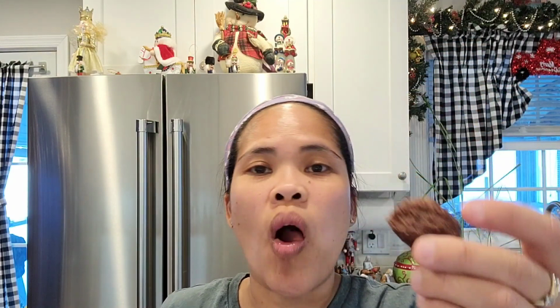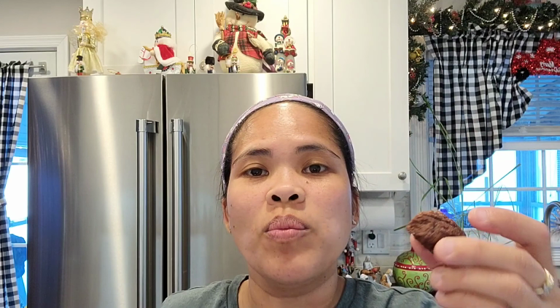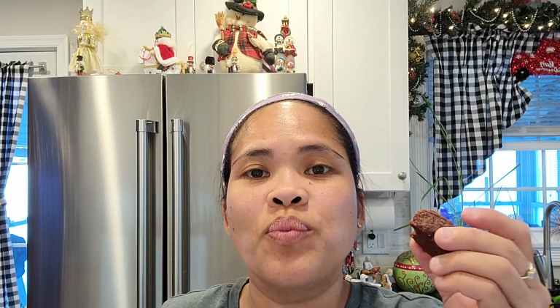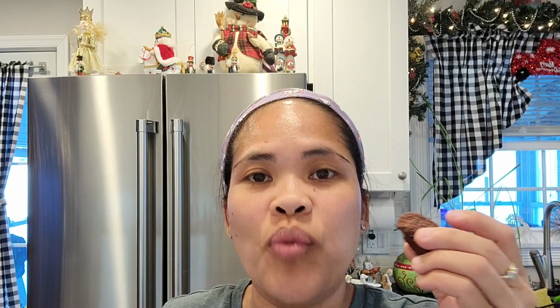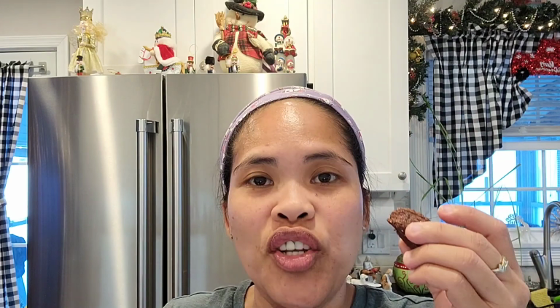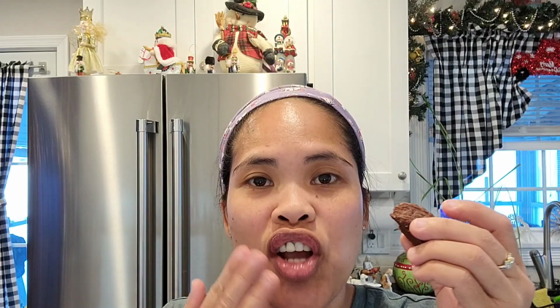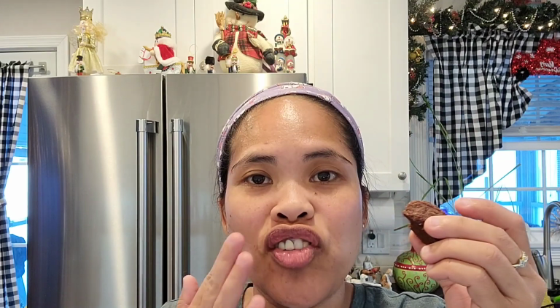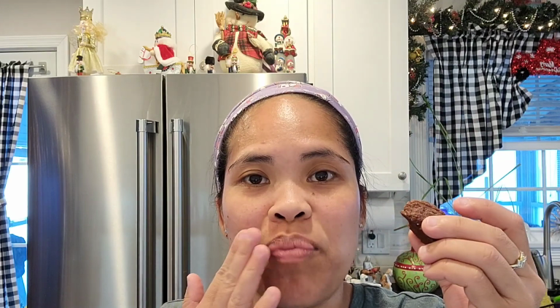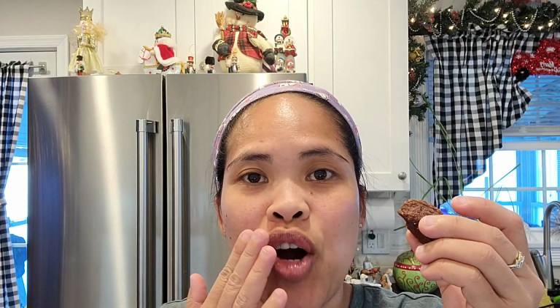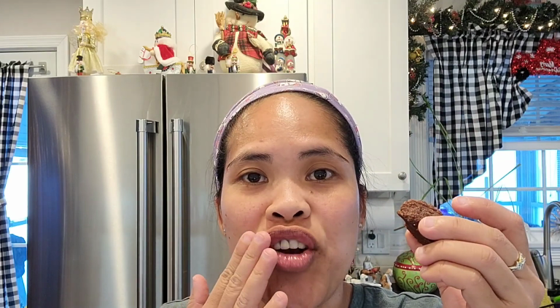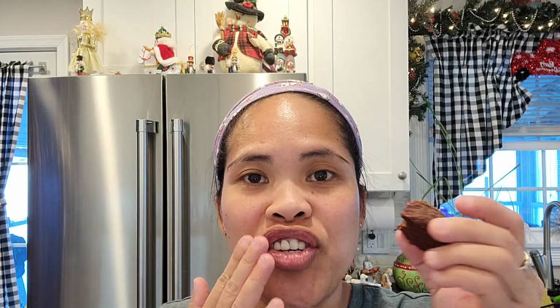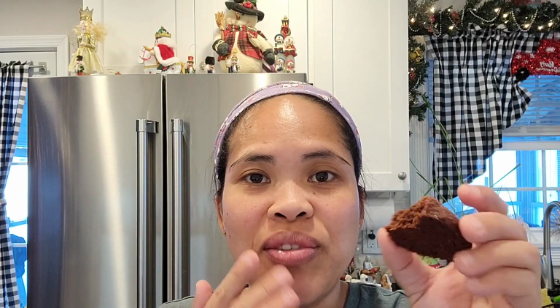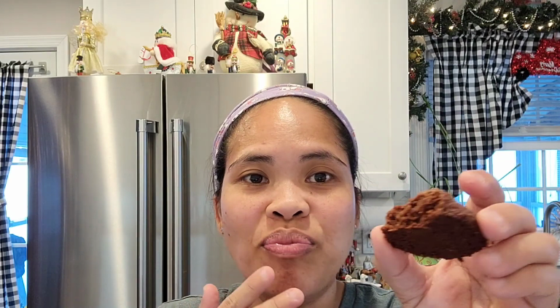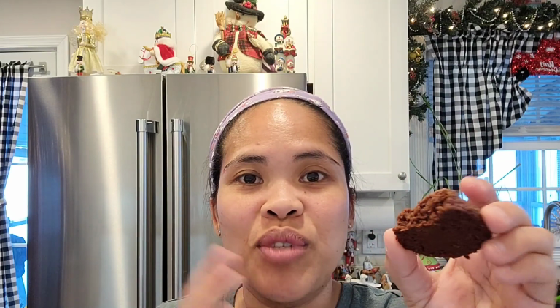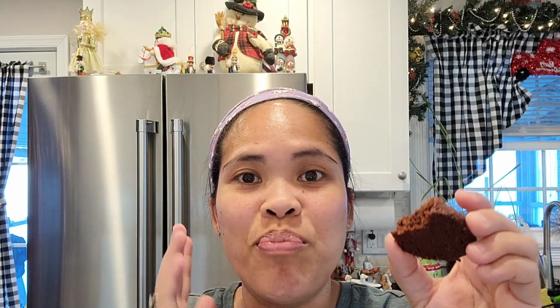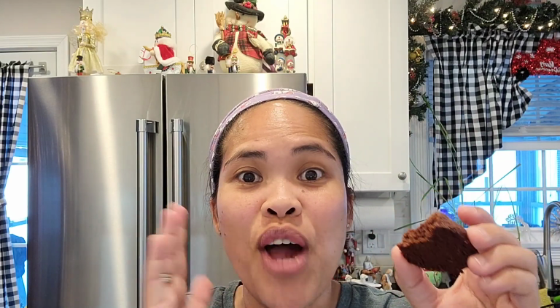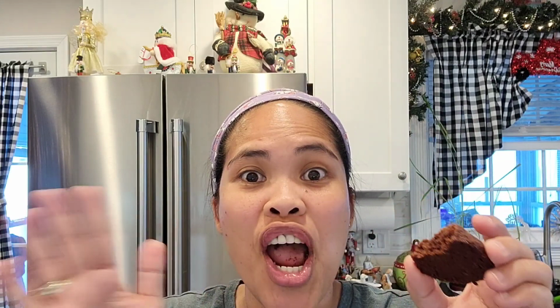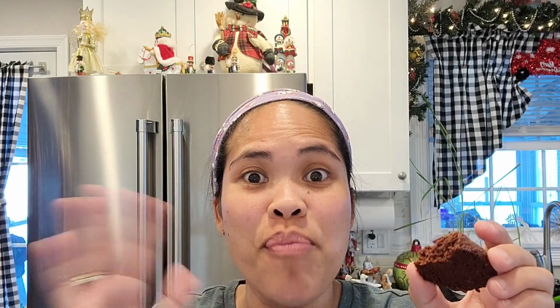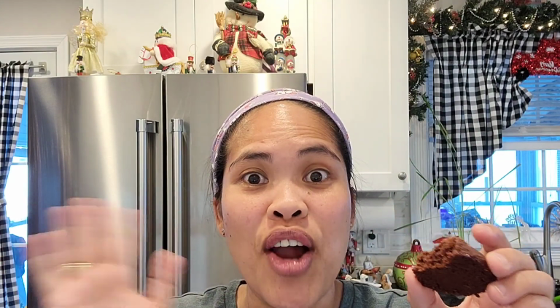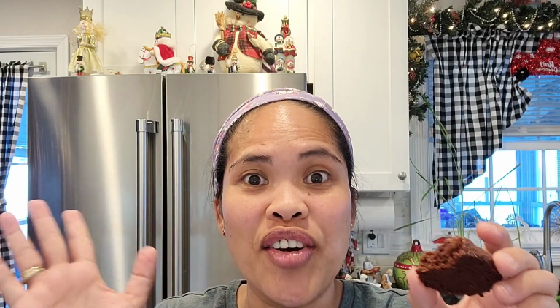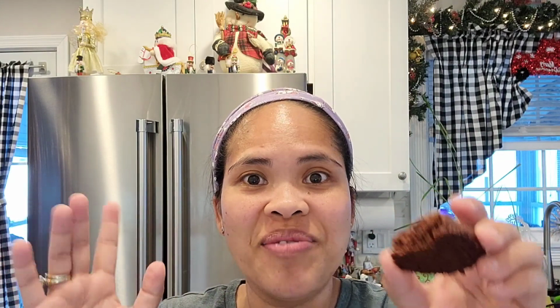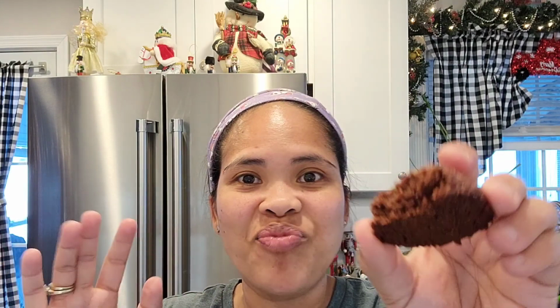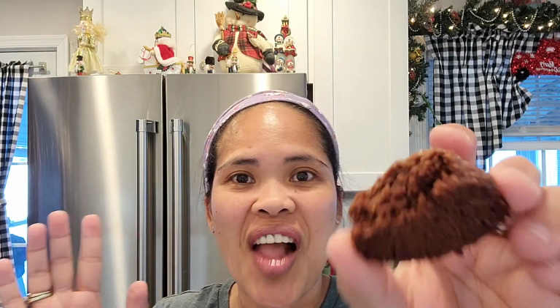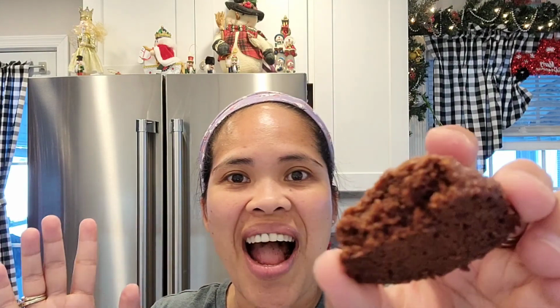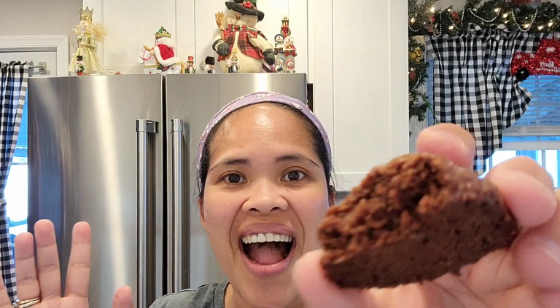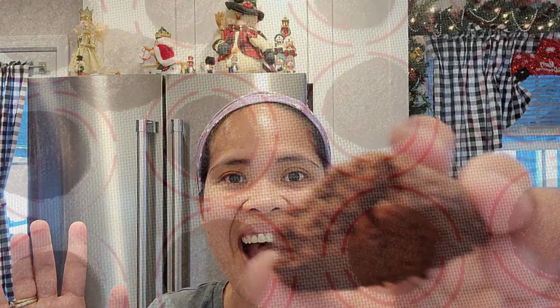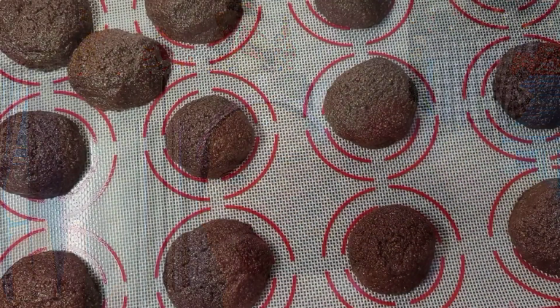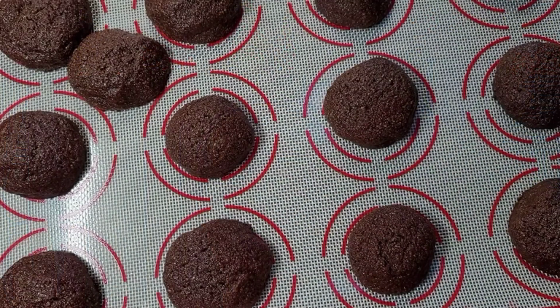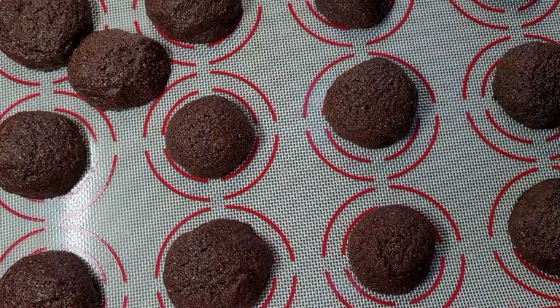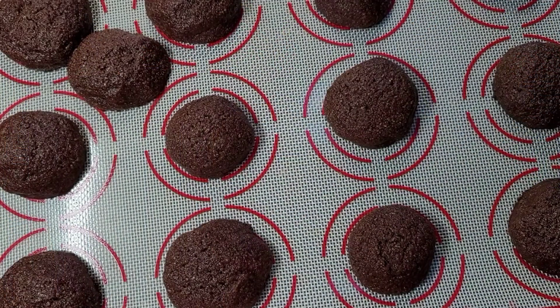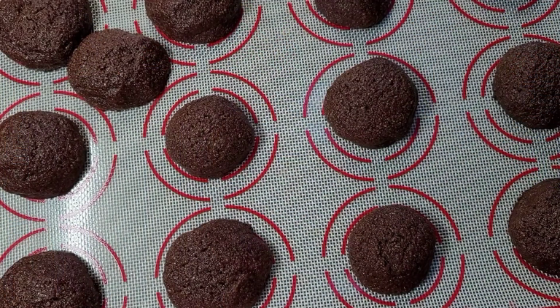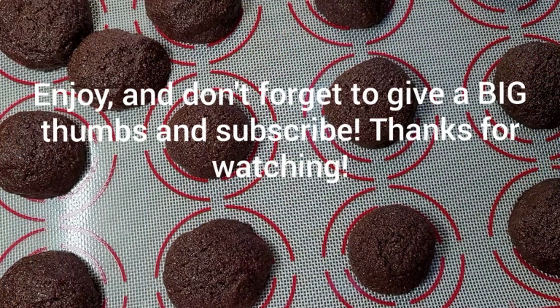It tastes like brownies — way better! It tastes really good, you know.